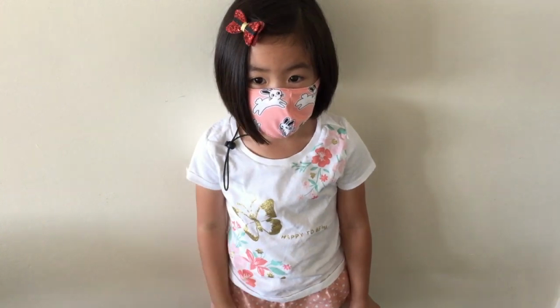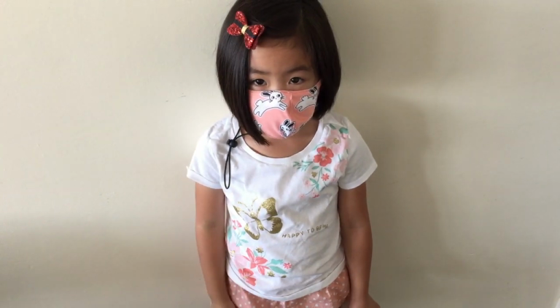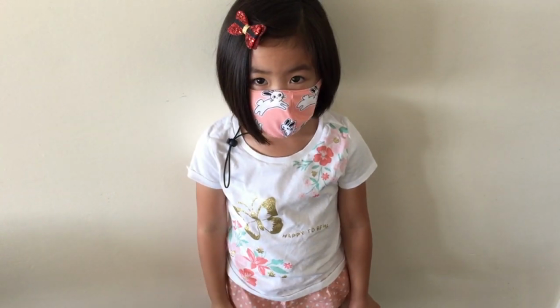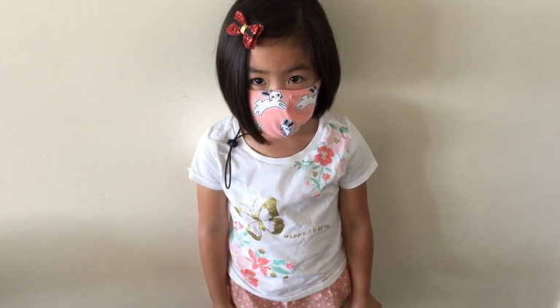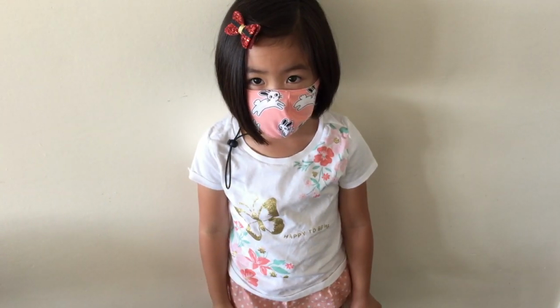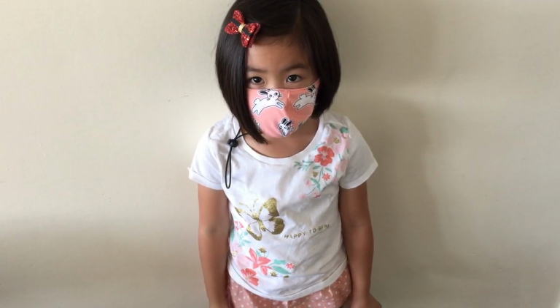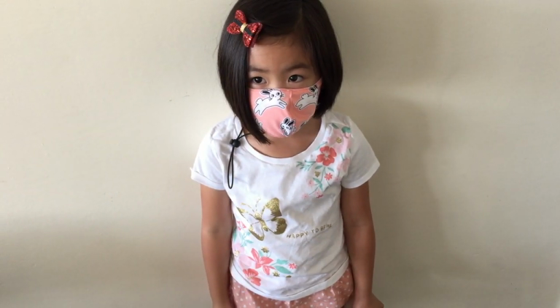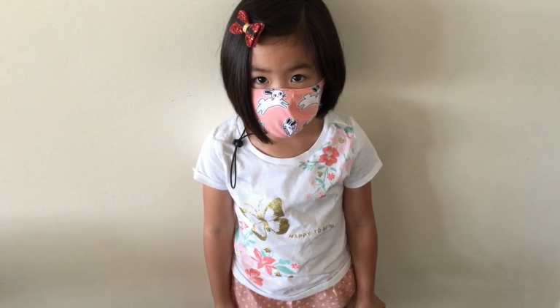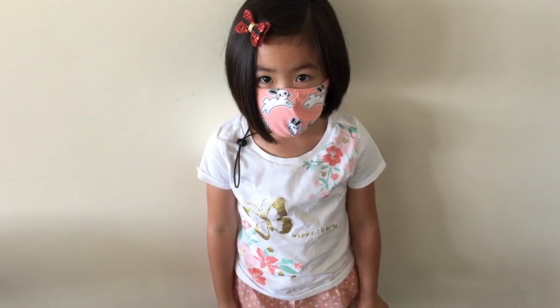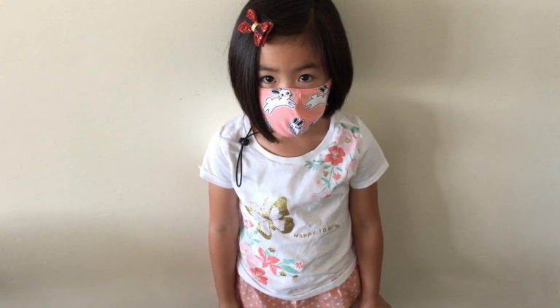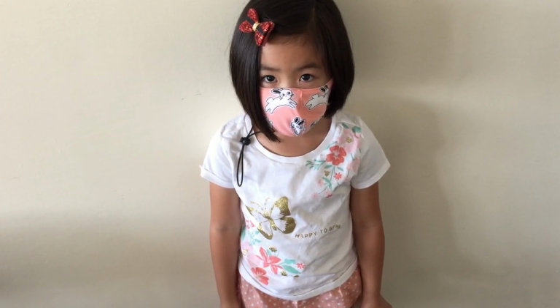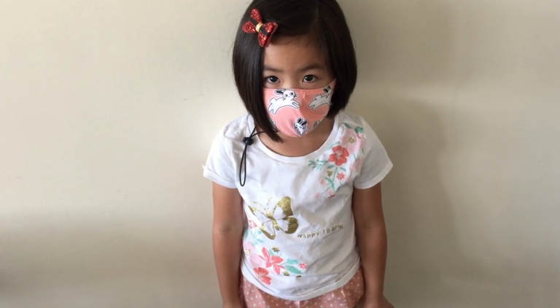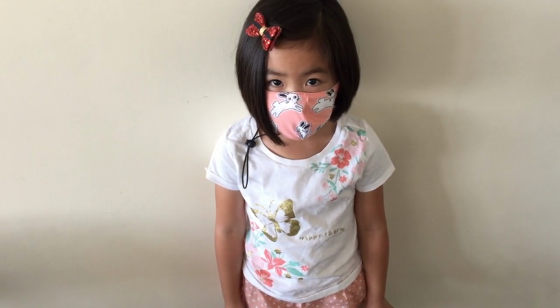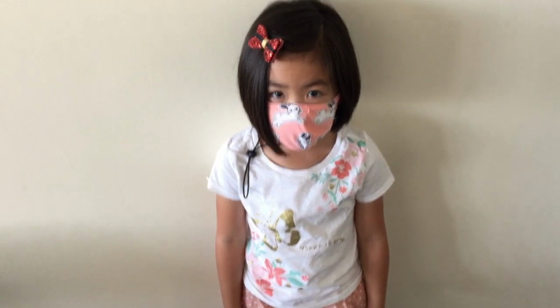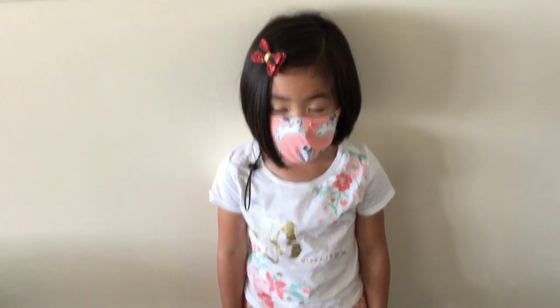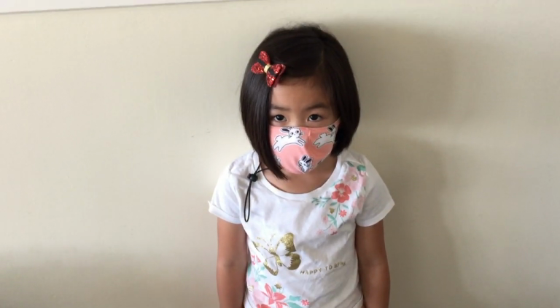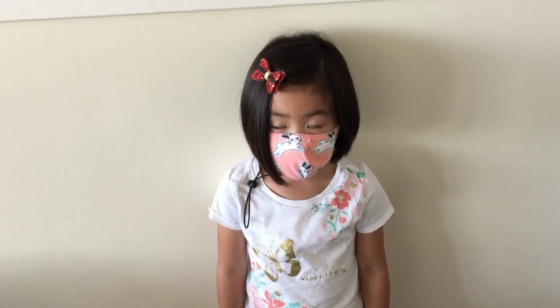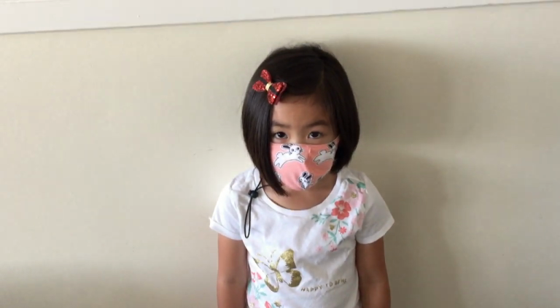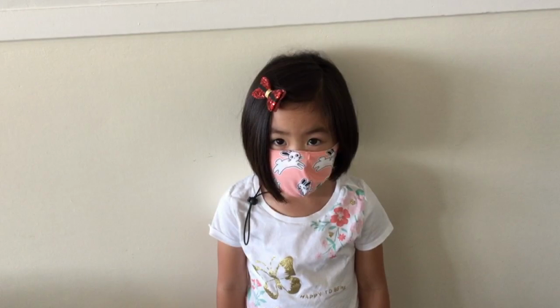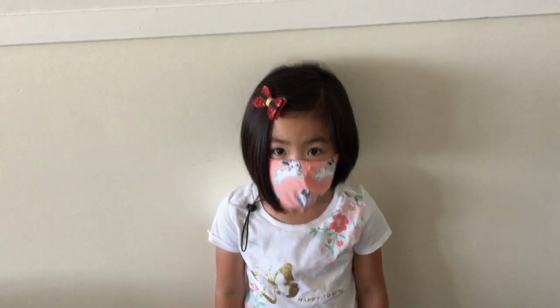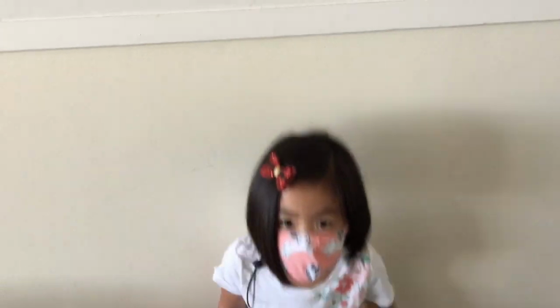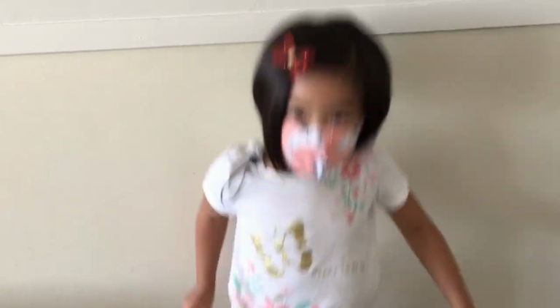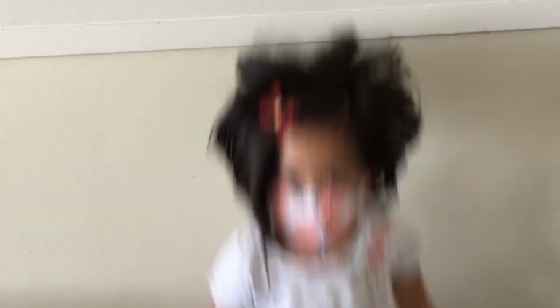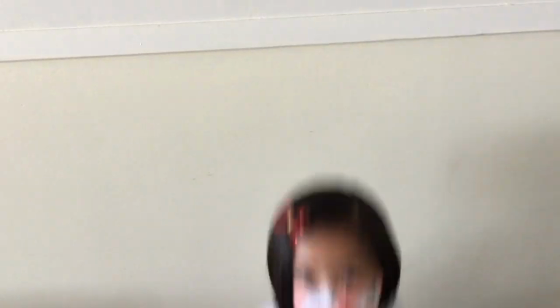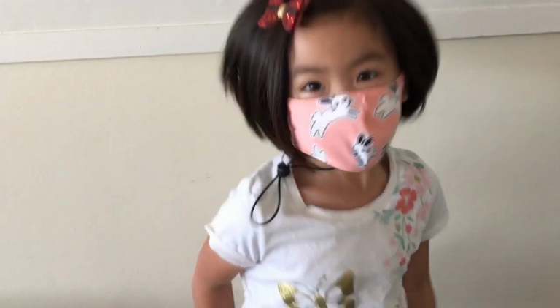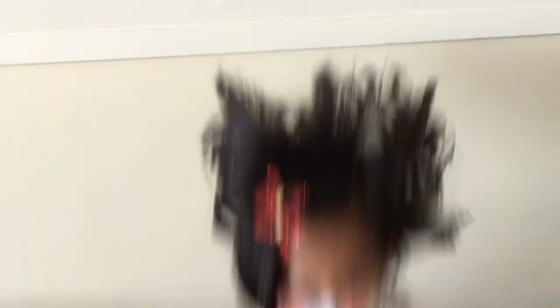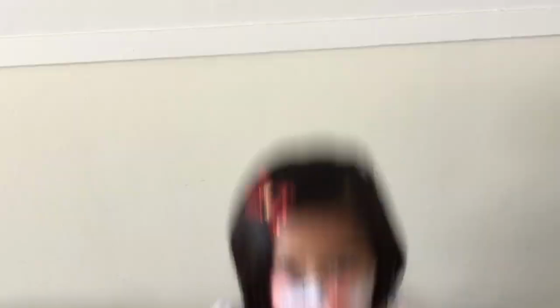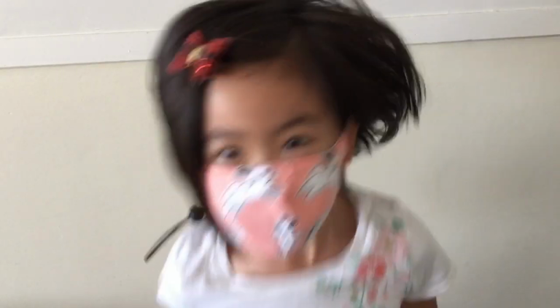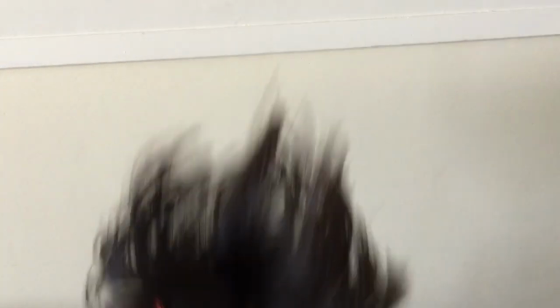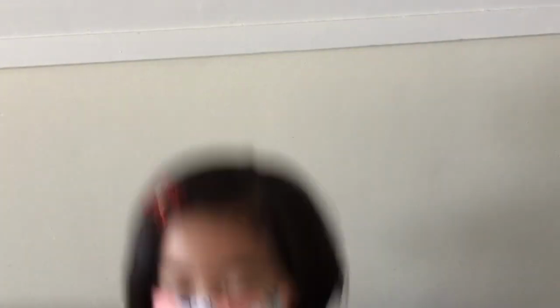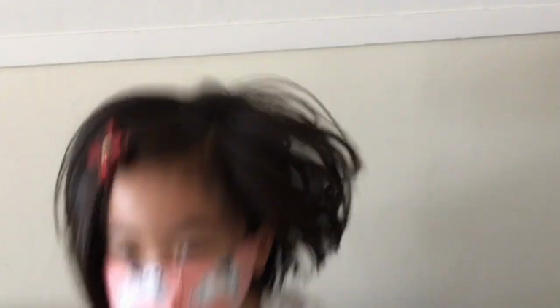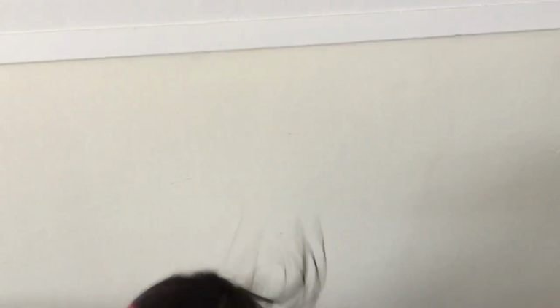And are you happy today? Yeah. If you're happy, jump up and down. Jump up and down. Okay. Good.